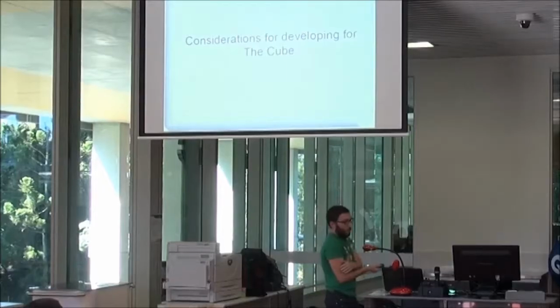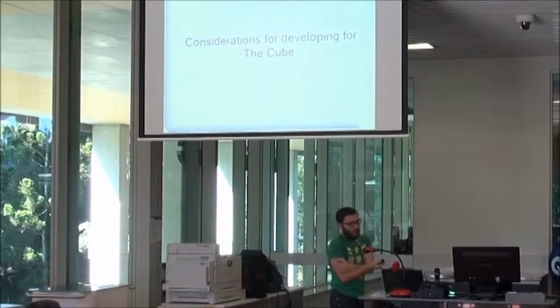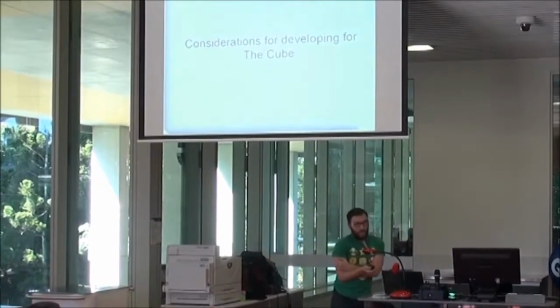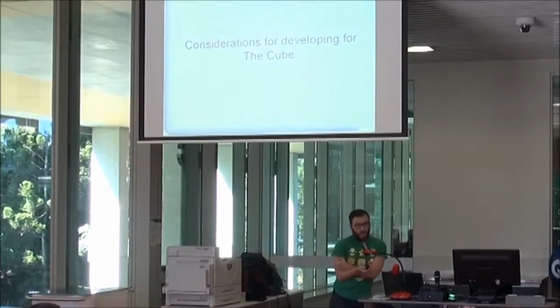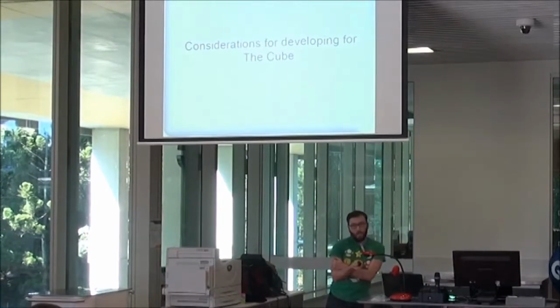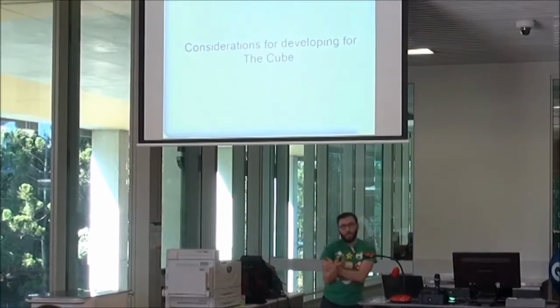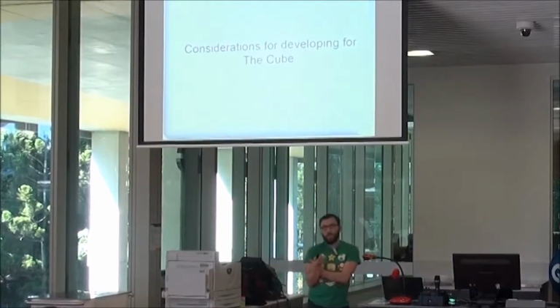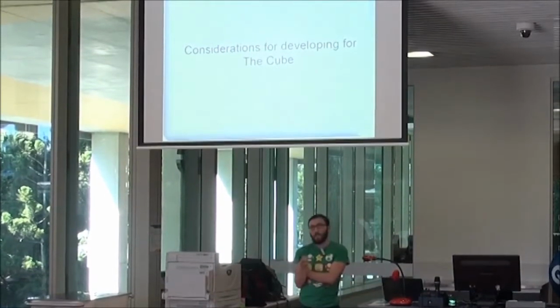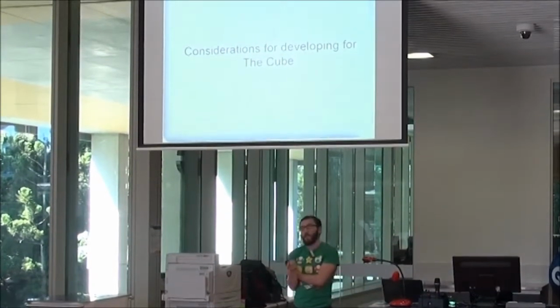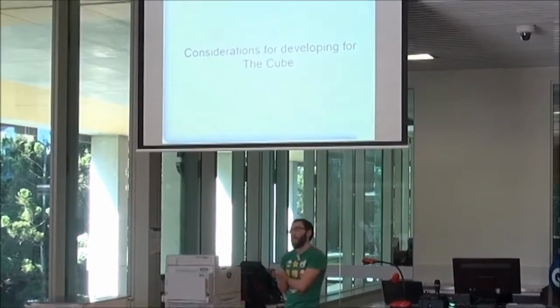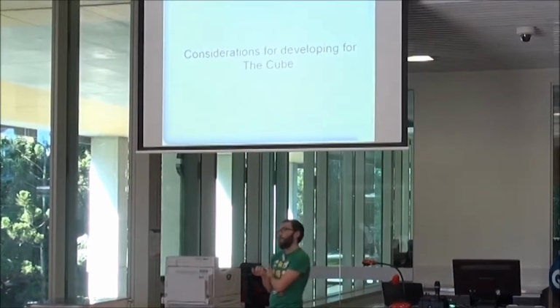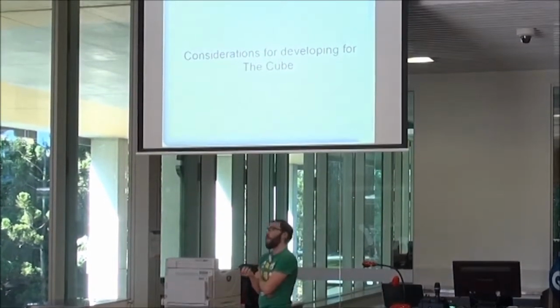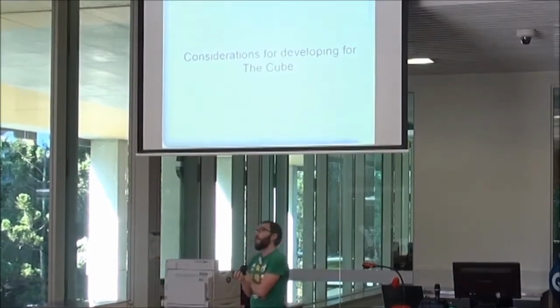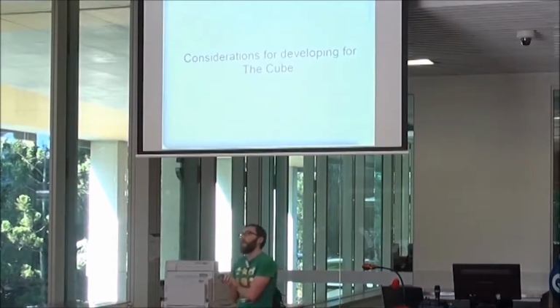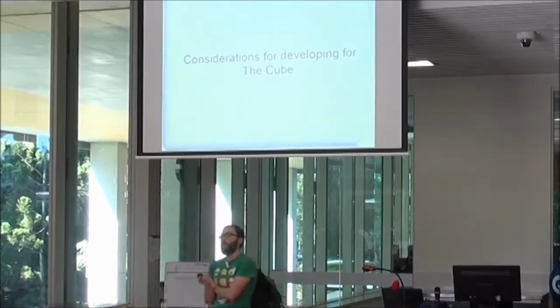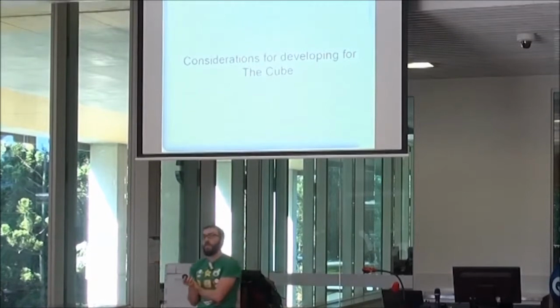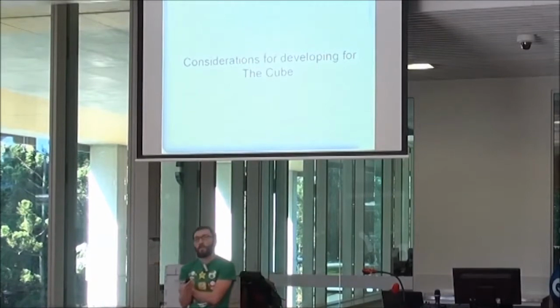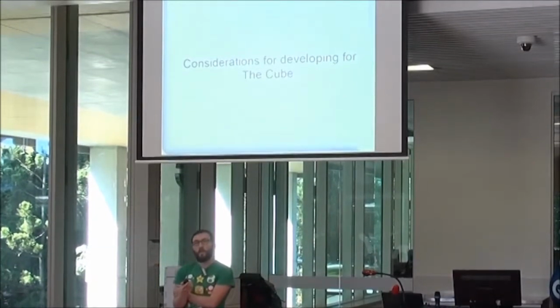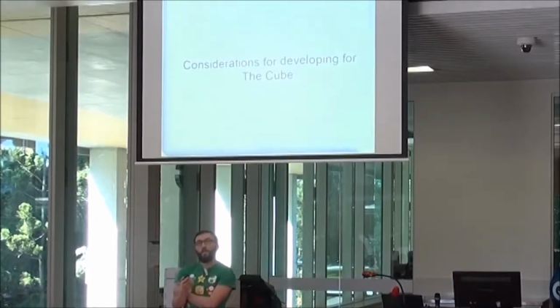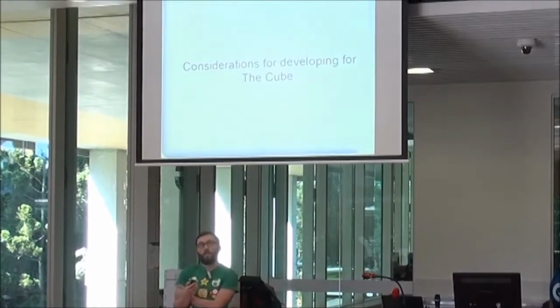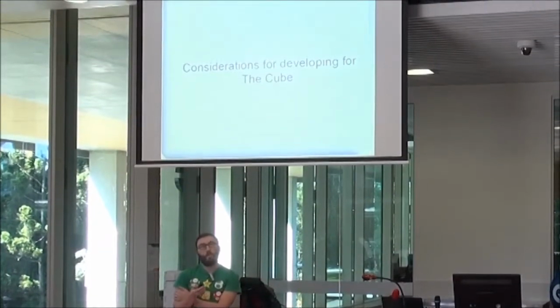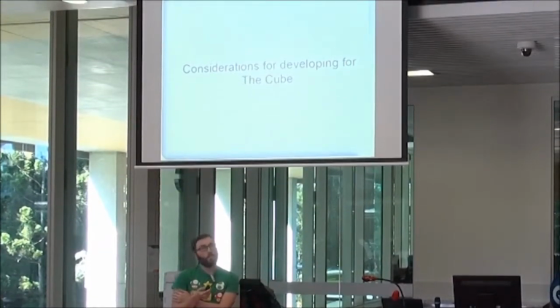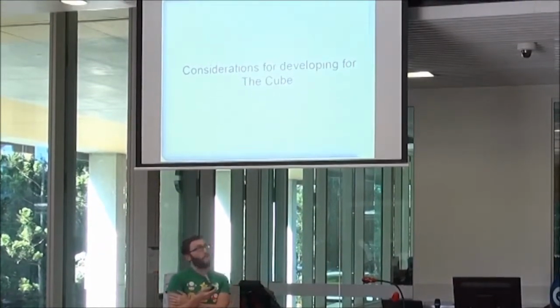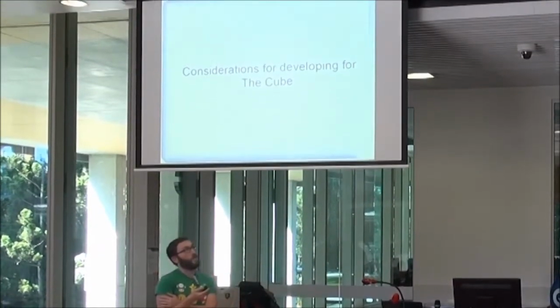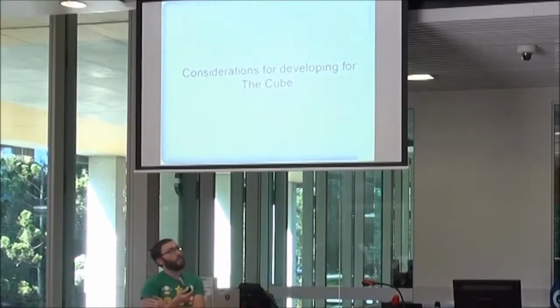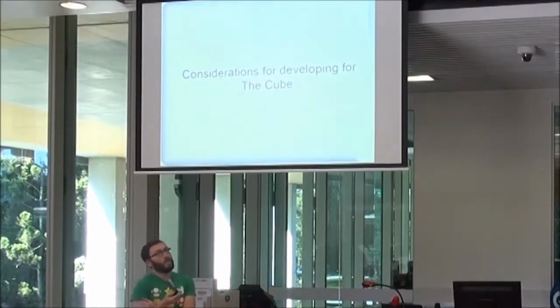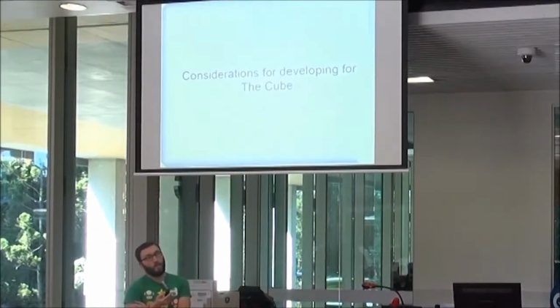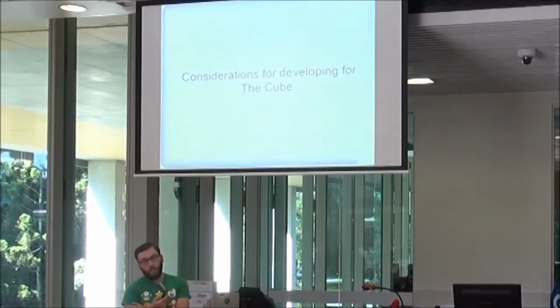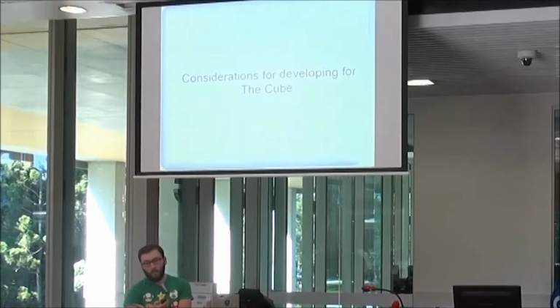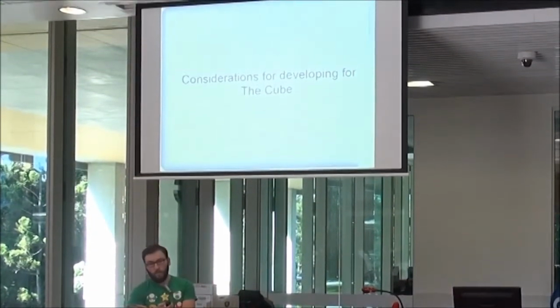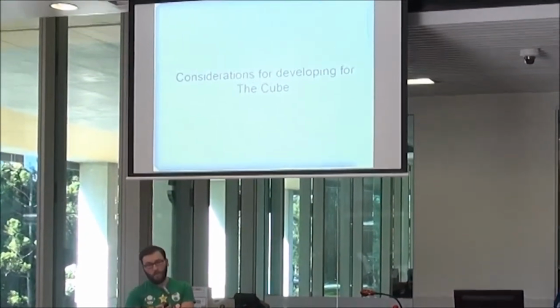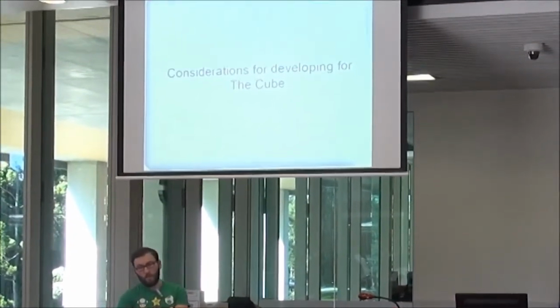My name is Adam Singel. I work with Phil and Nash at RSG now, but I've only been there about six months.